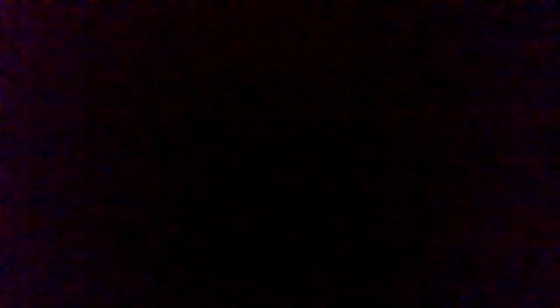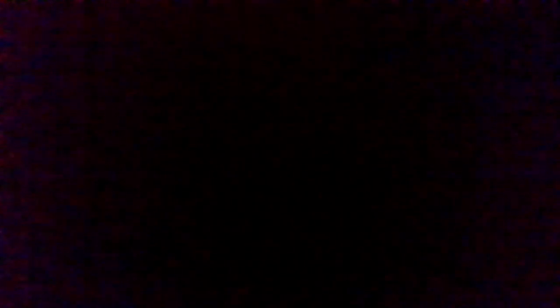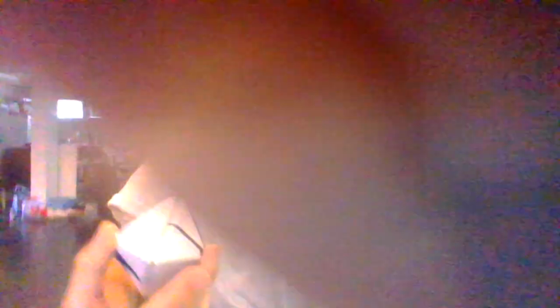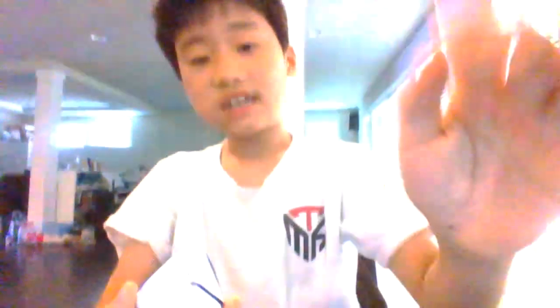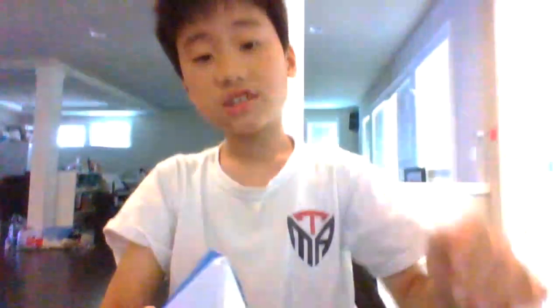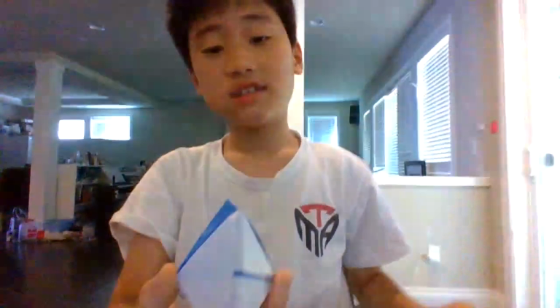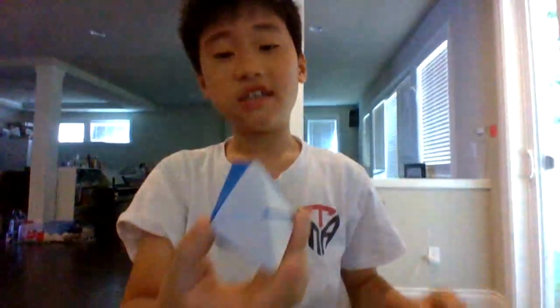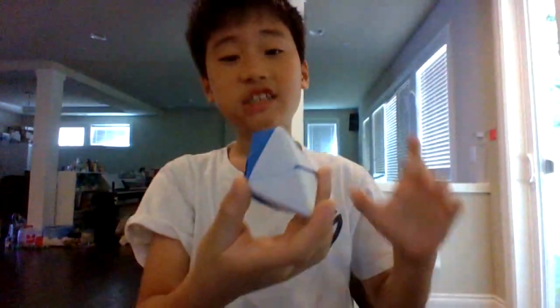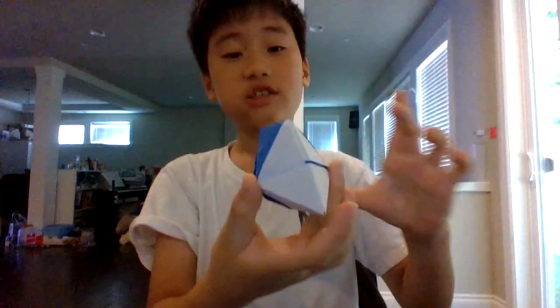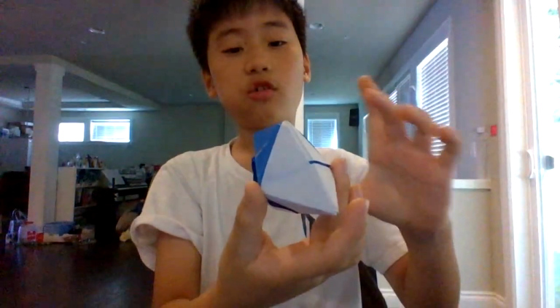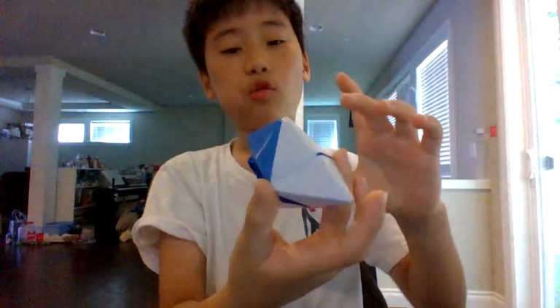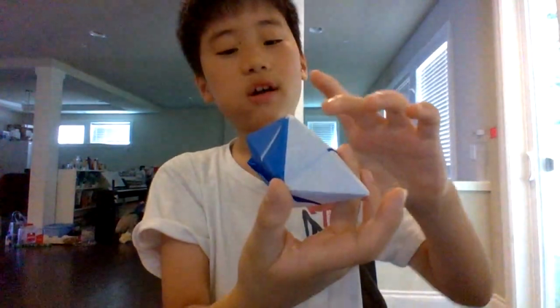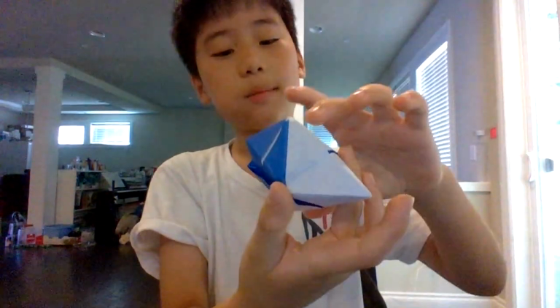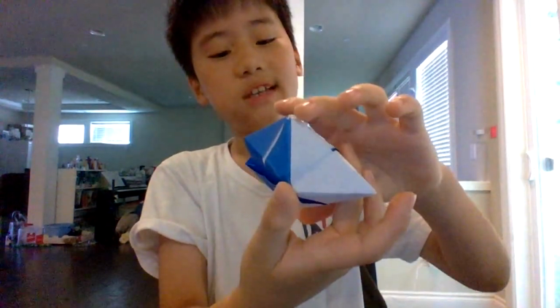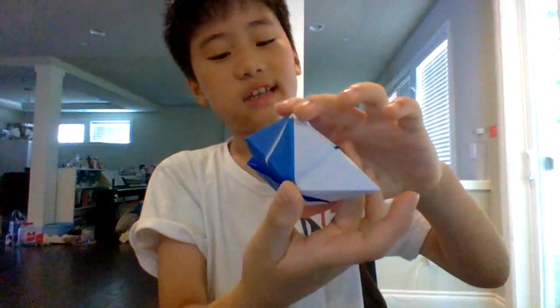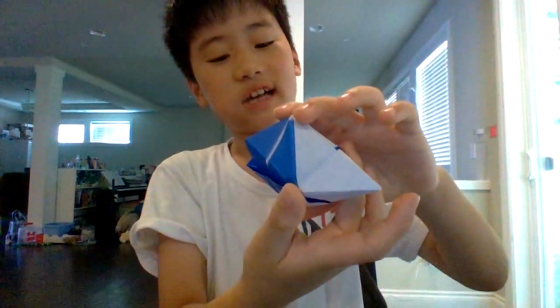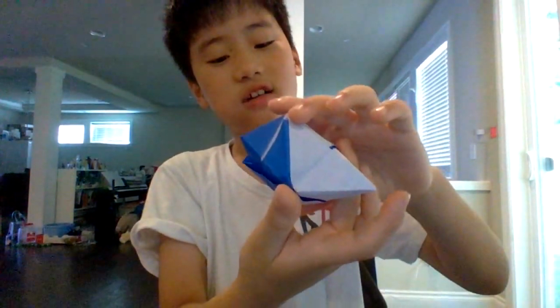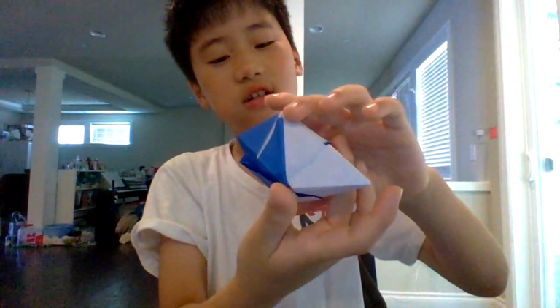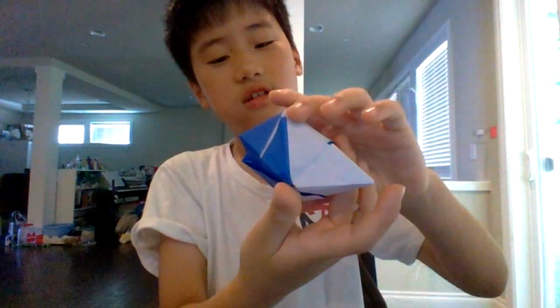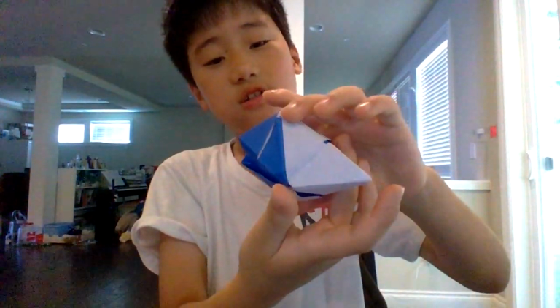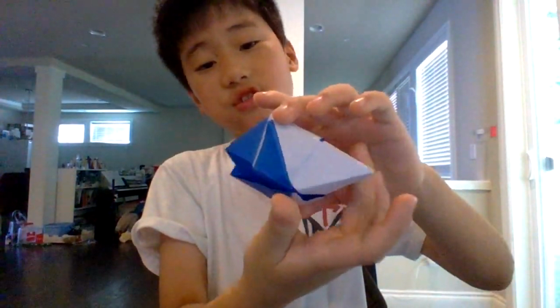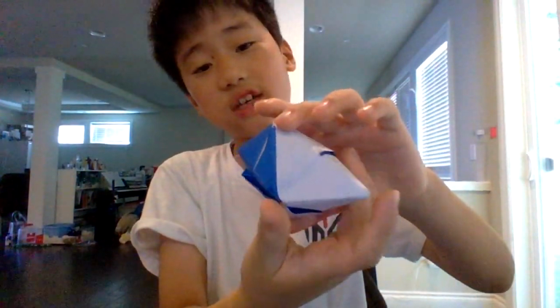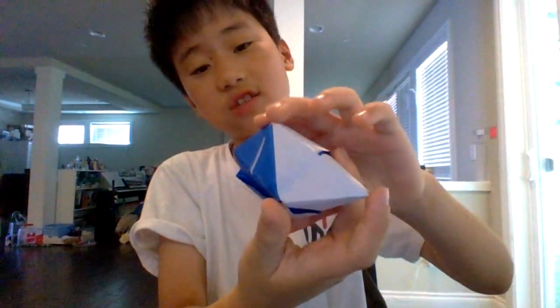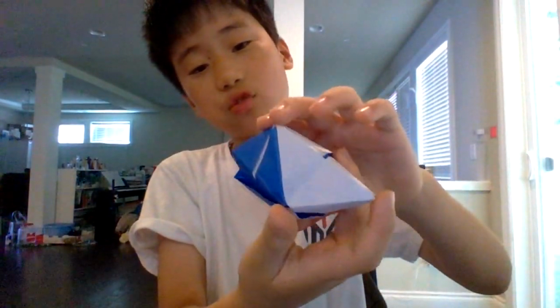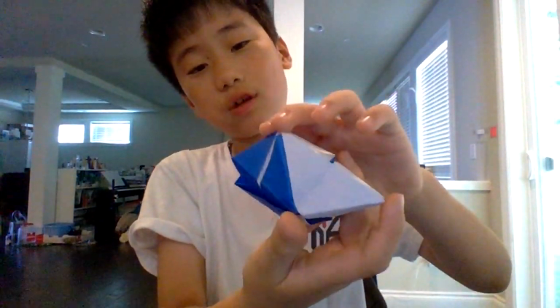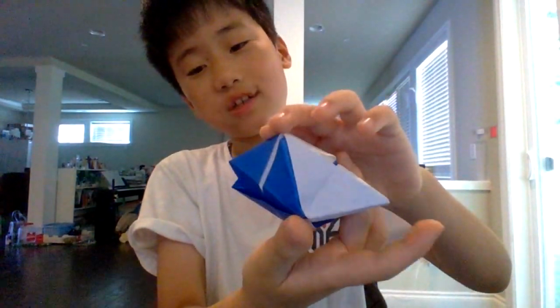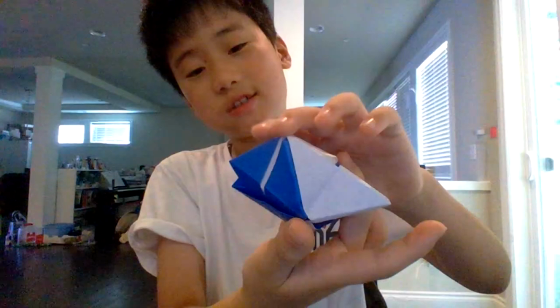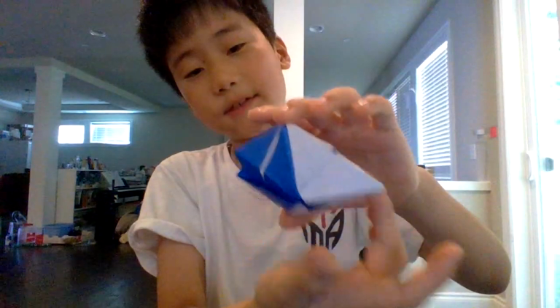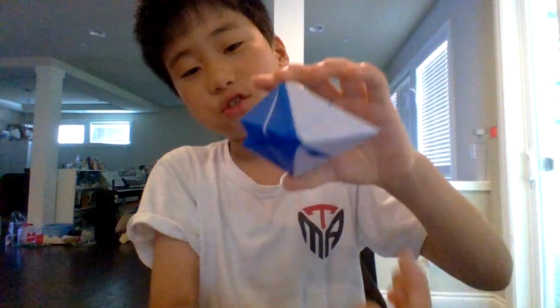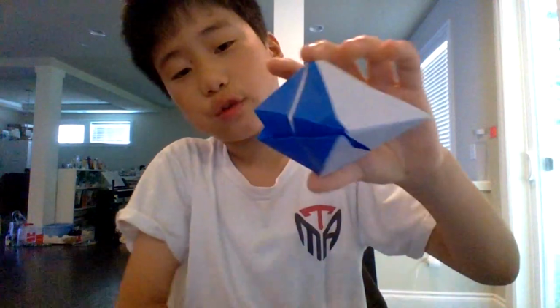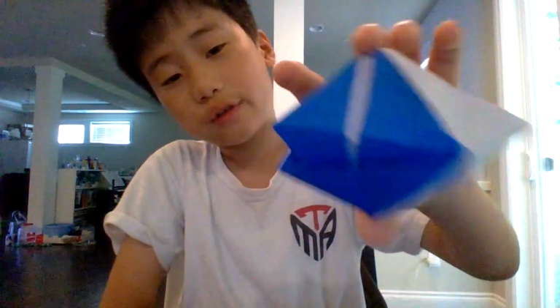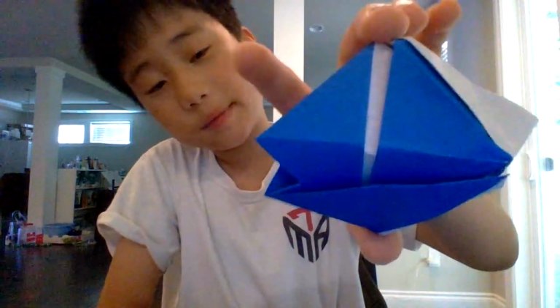So guys, this is an origami knickknack — it's a fidget toy origami.